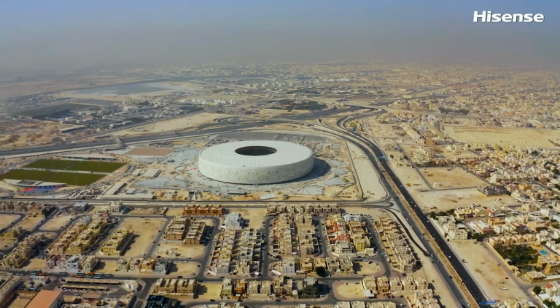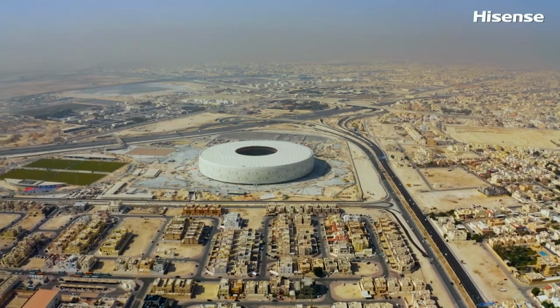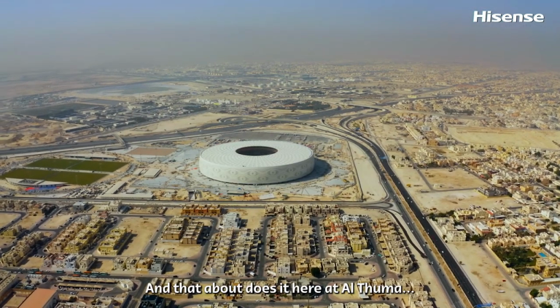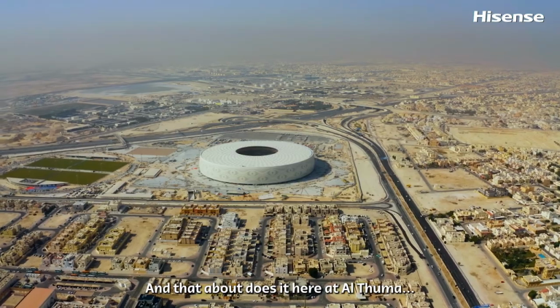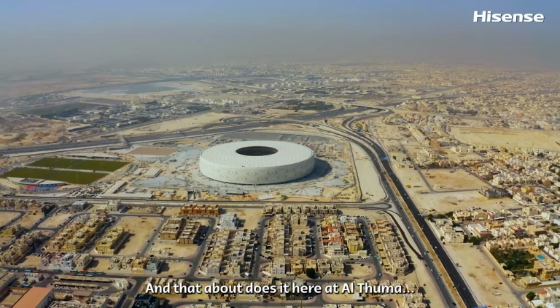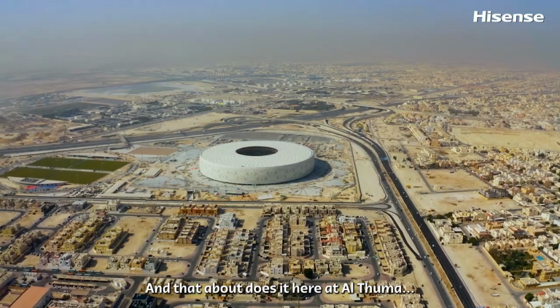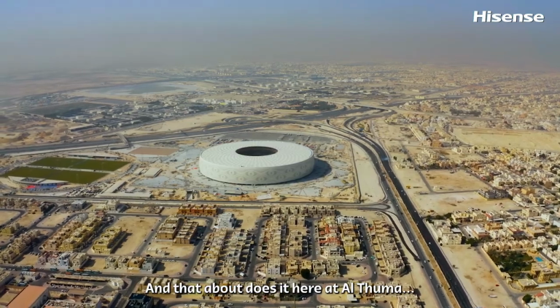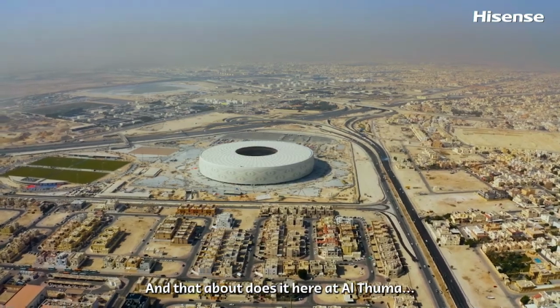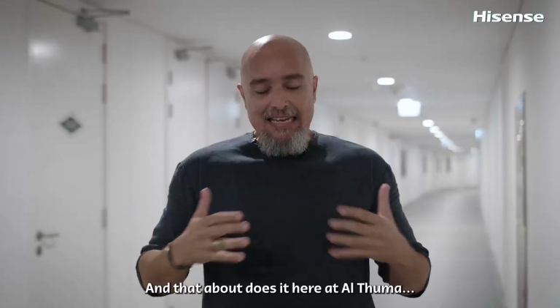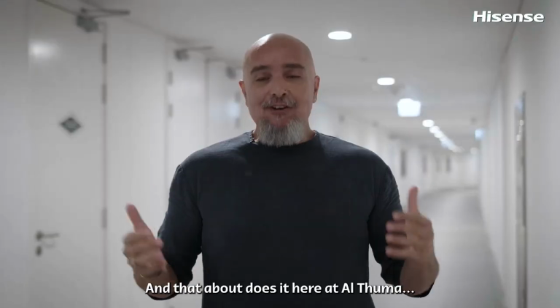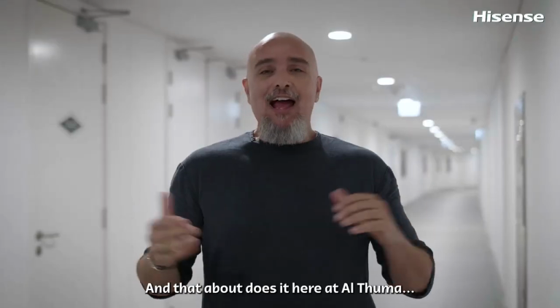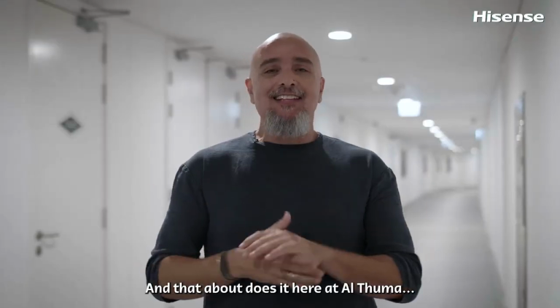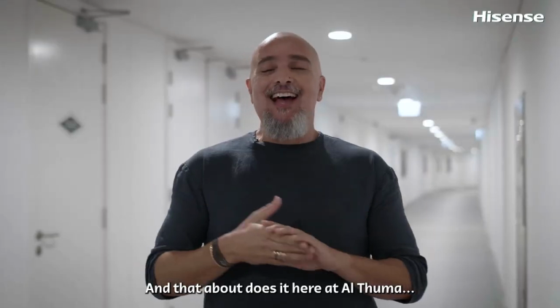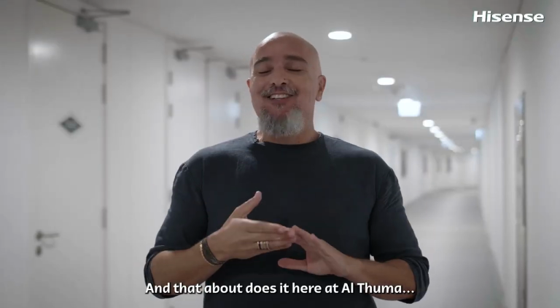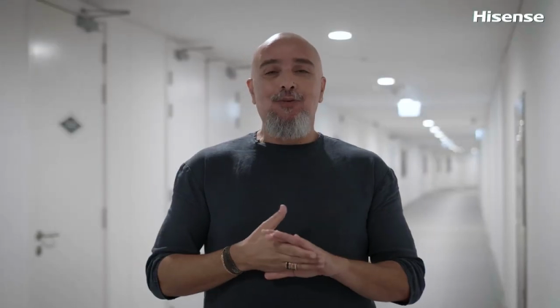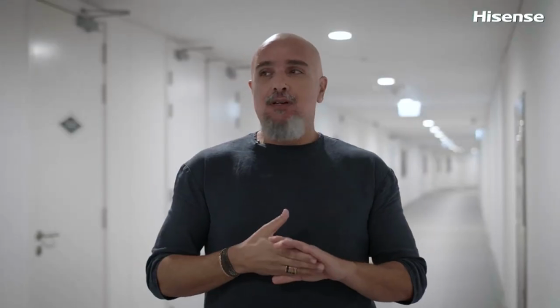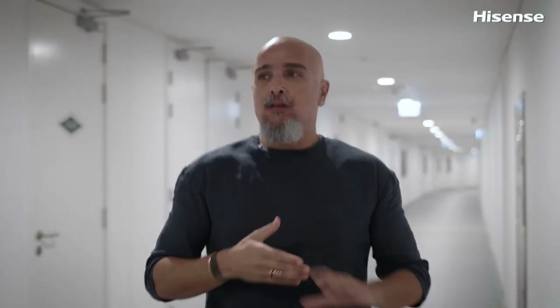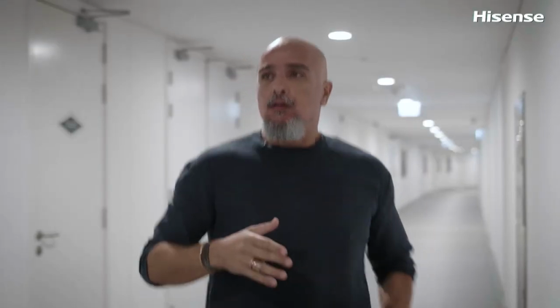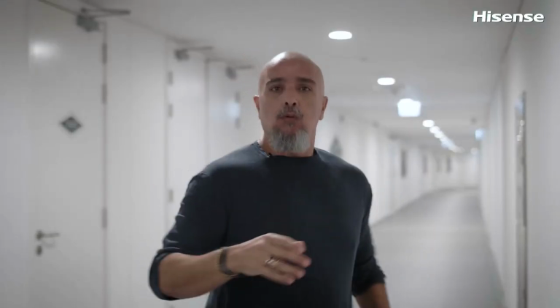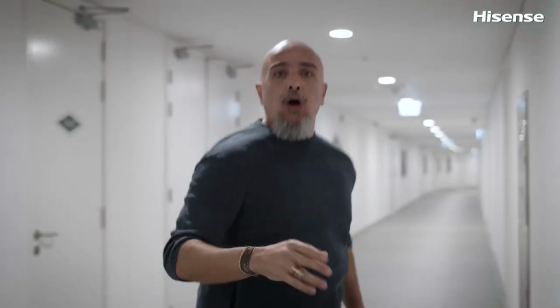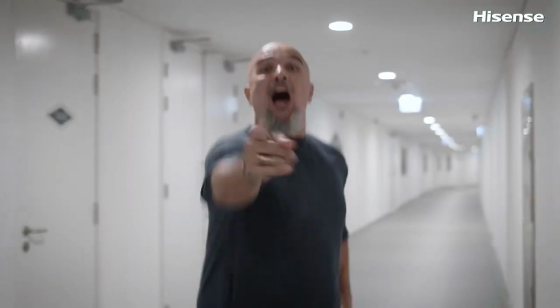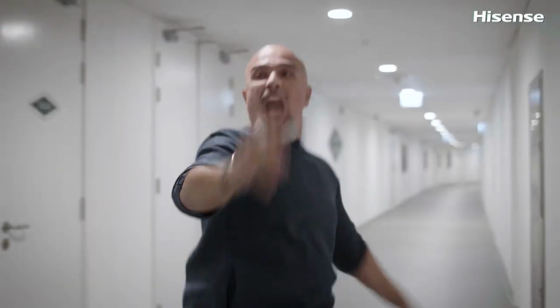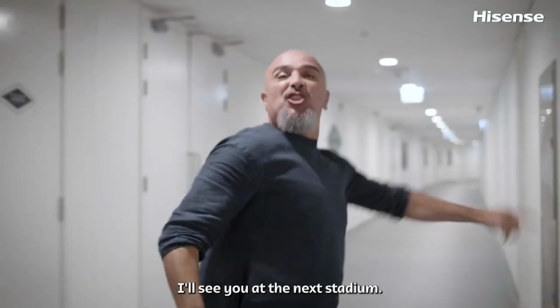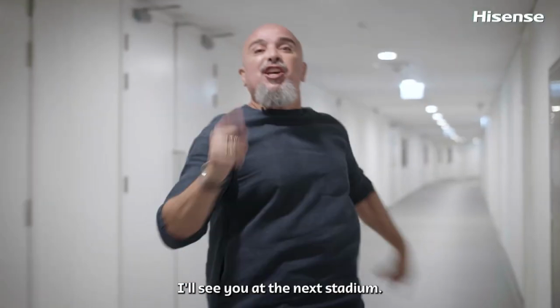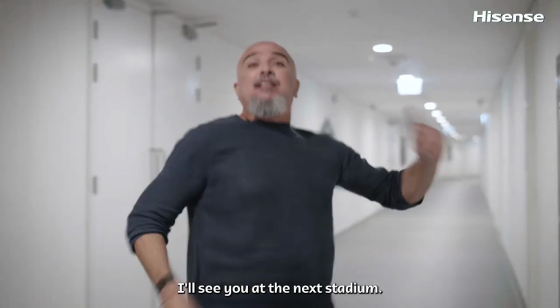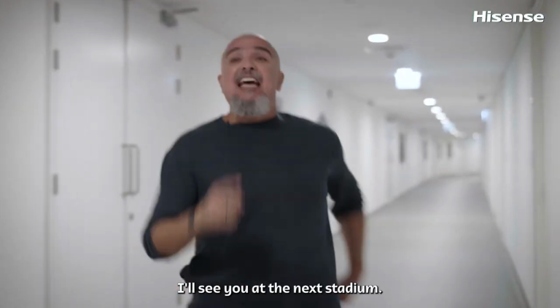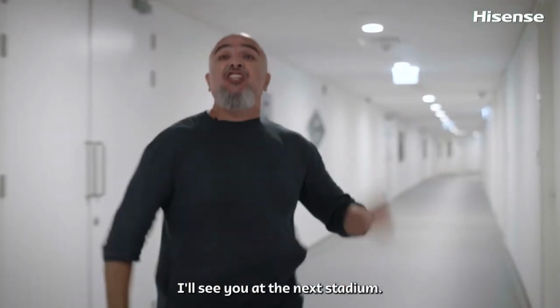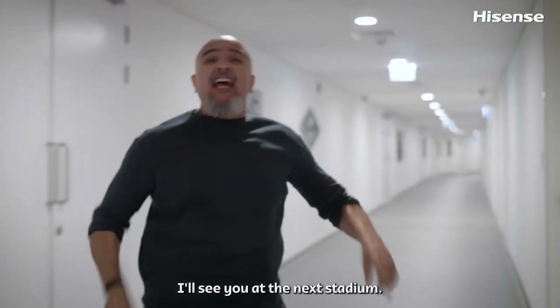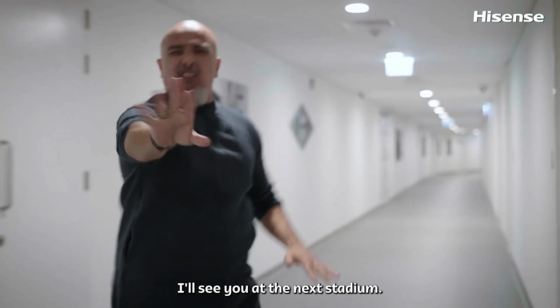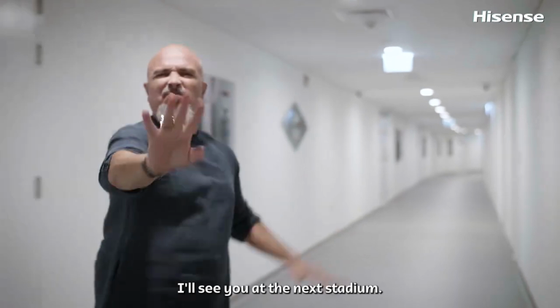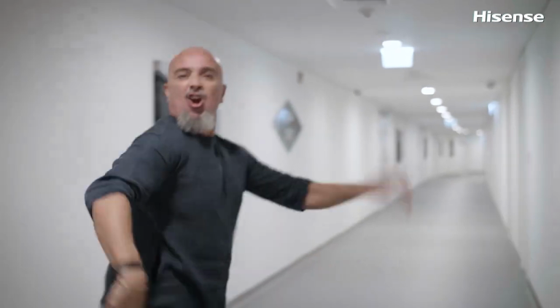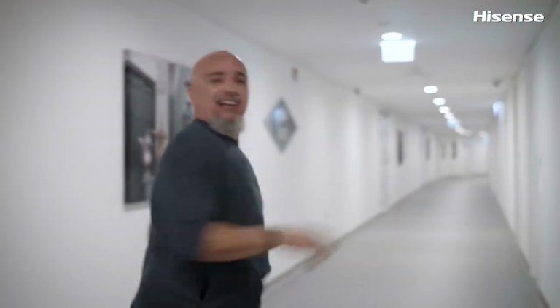And that about does it here at Al Thumama. I'll see you at the next stadium, all right?